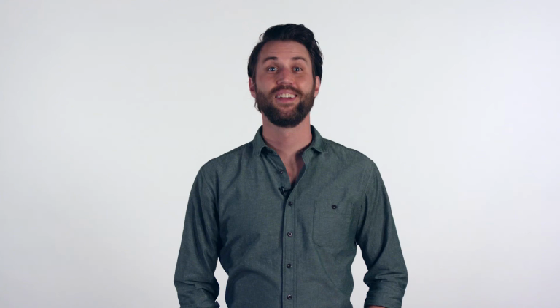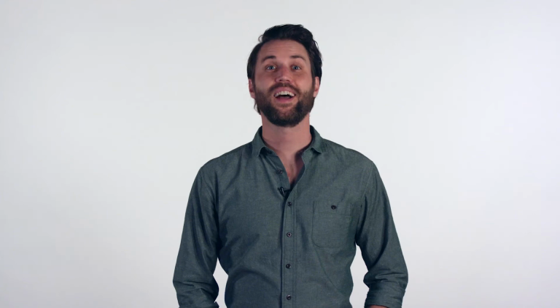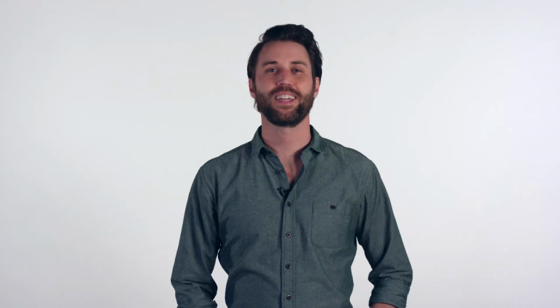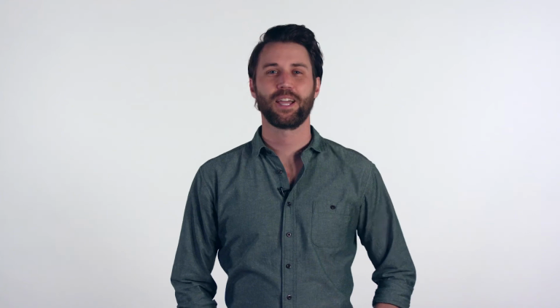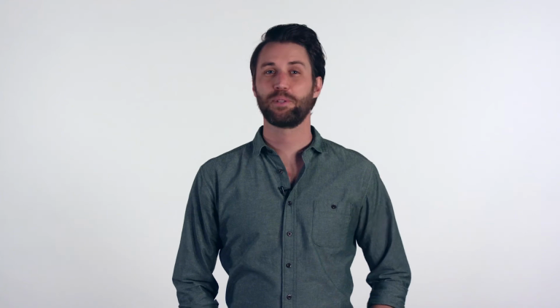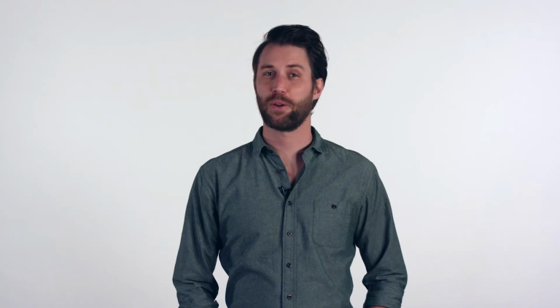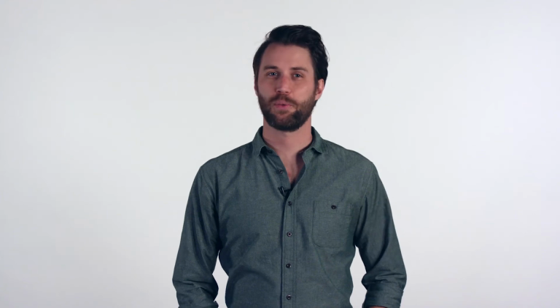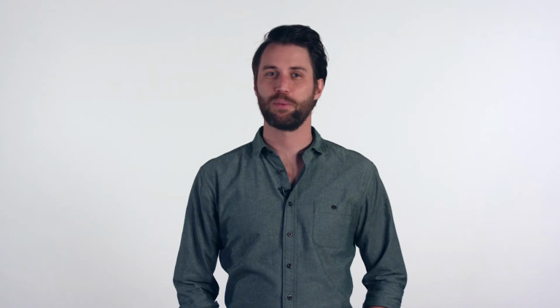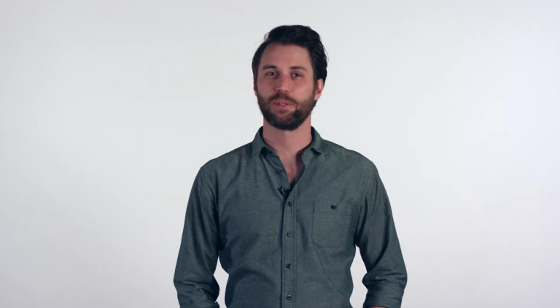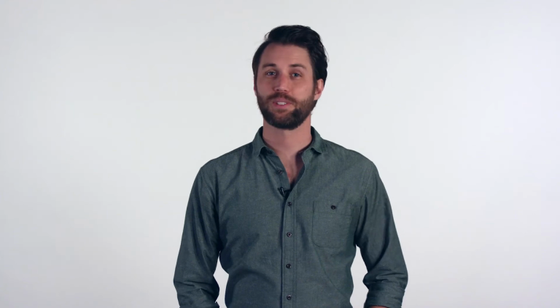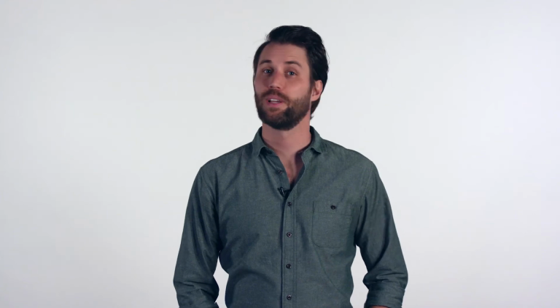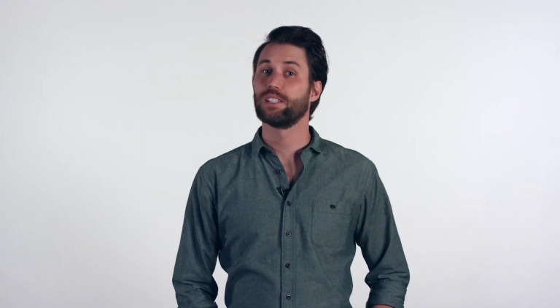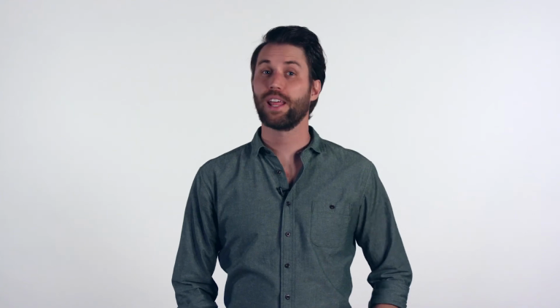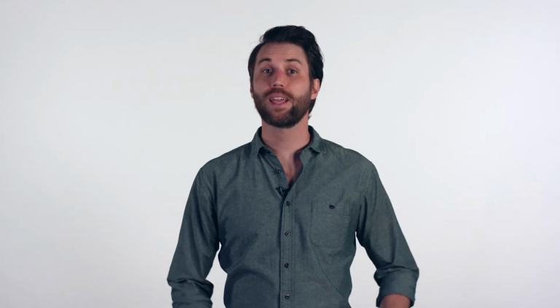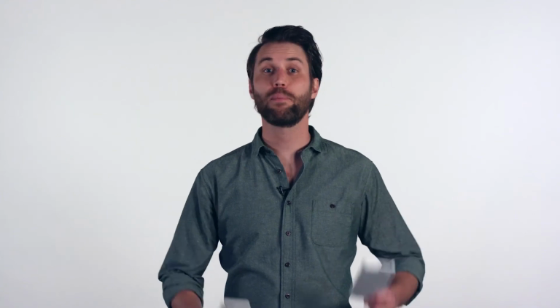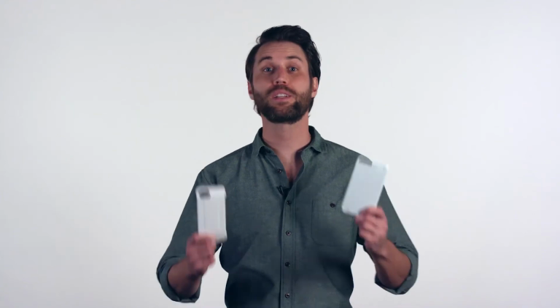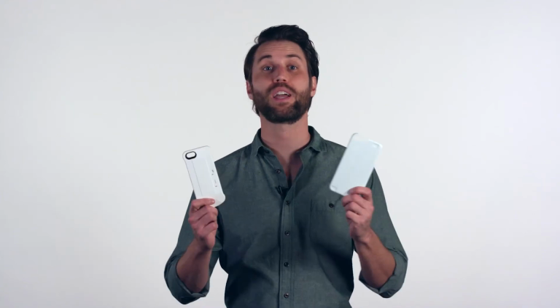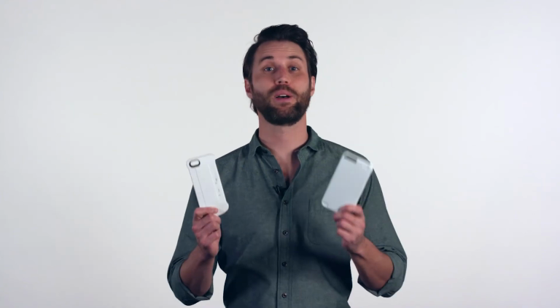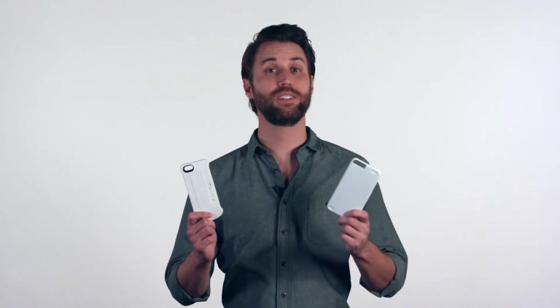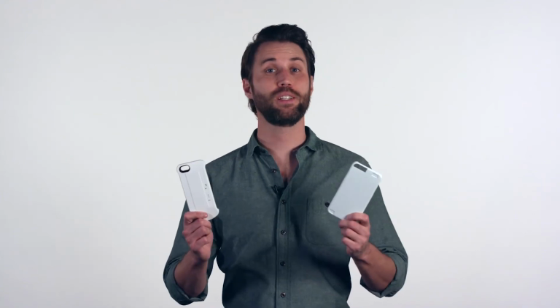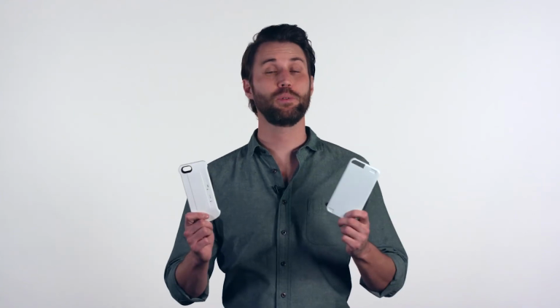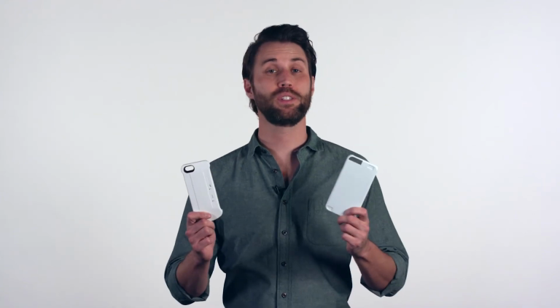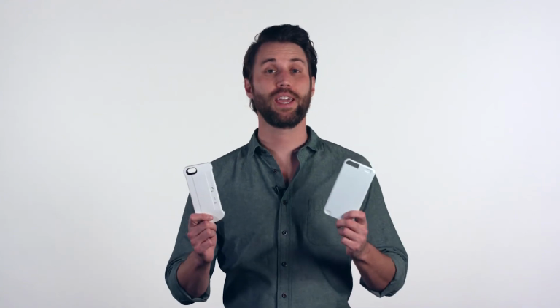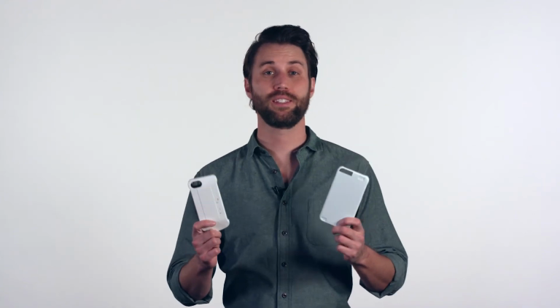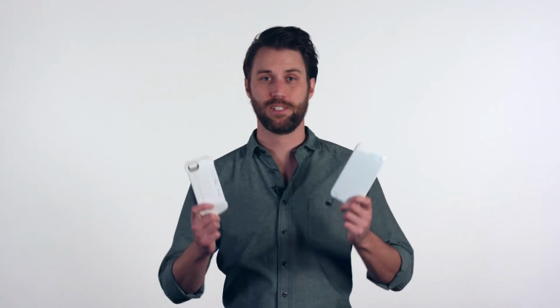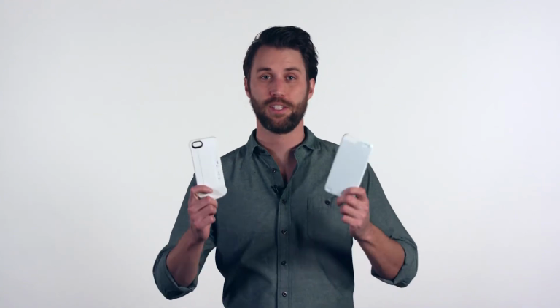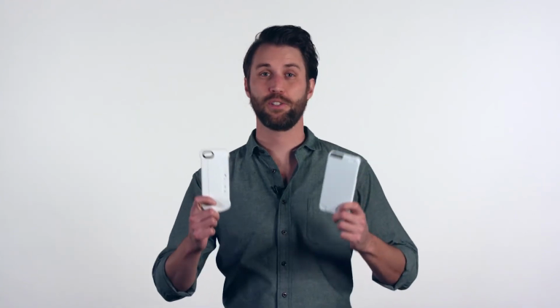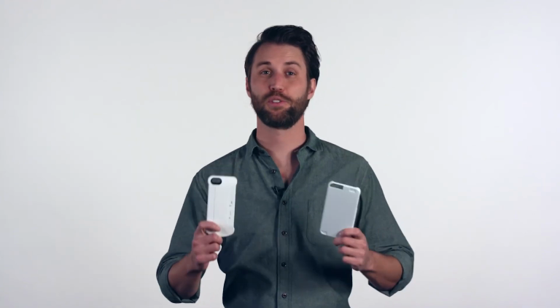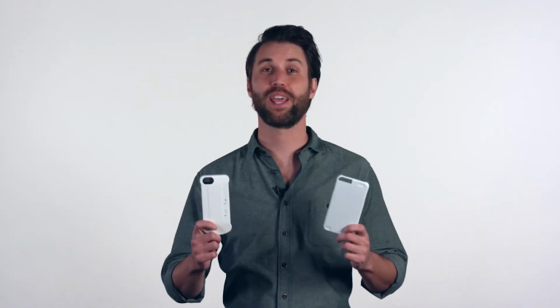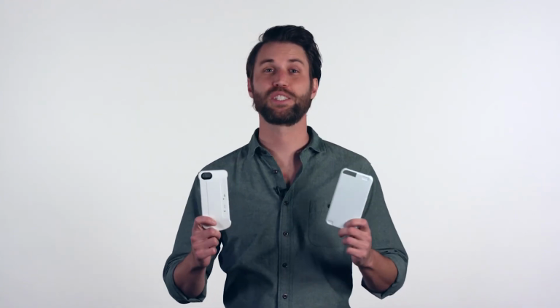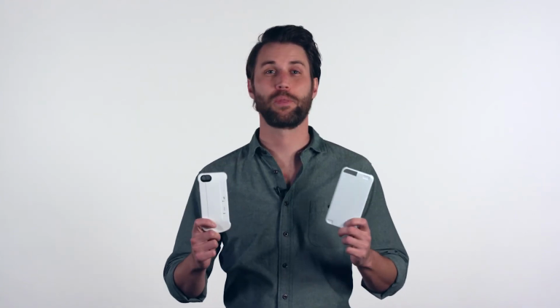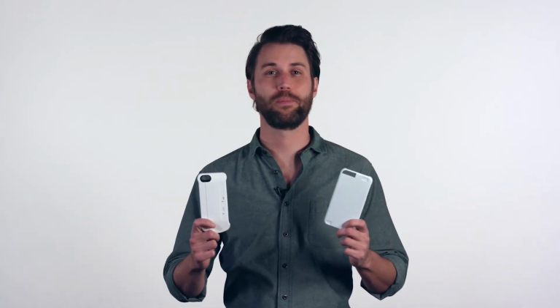Hi, I'm Derek with WeBoost. Today I'm going to talk about signal boosting cases and do some tests with them.